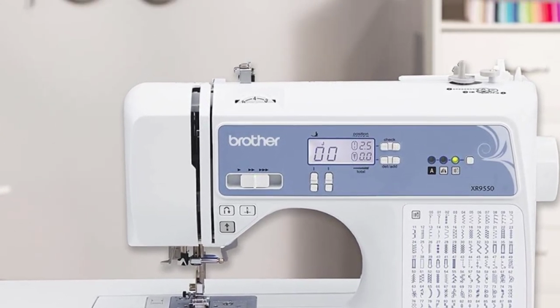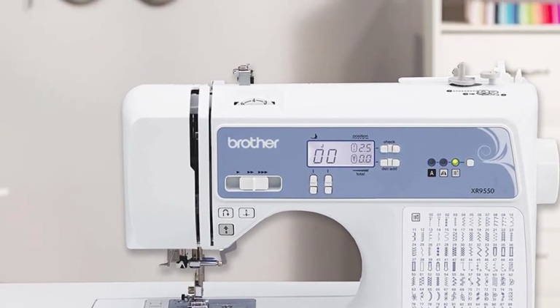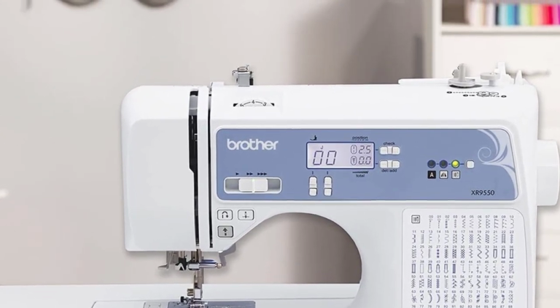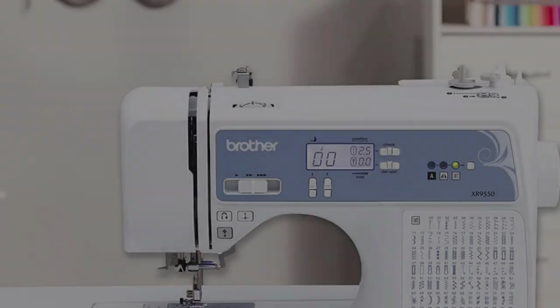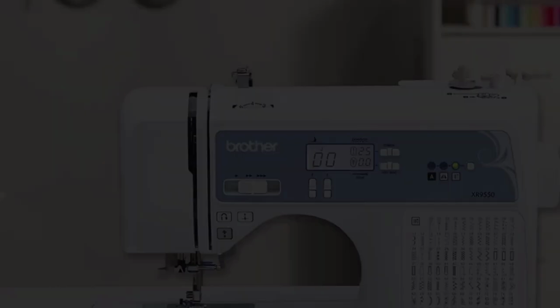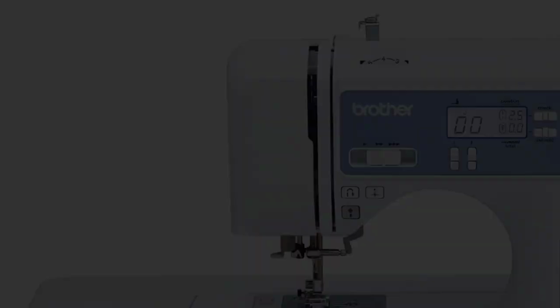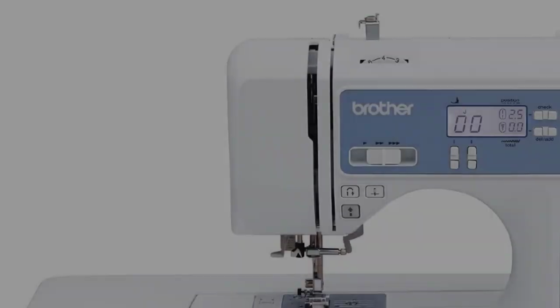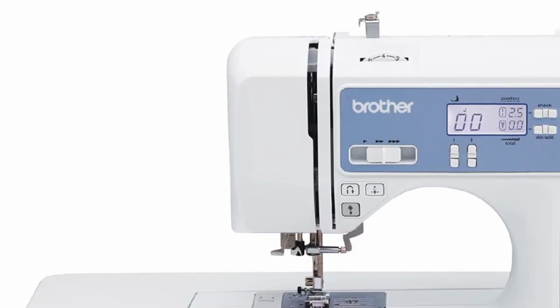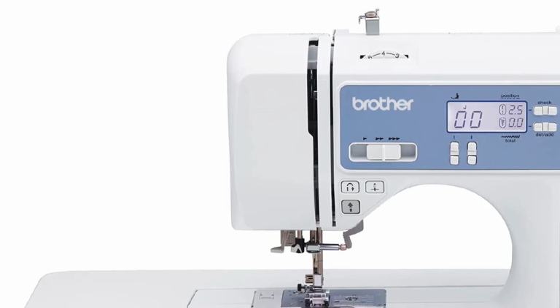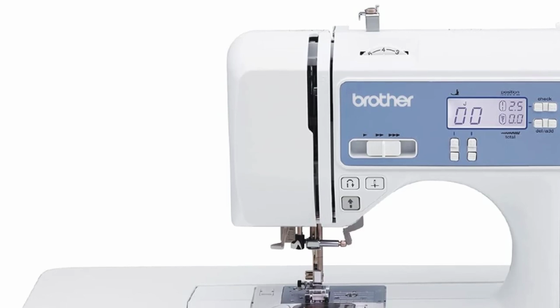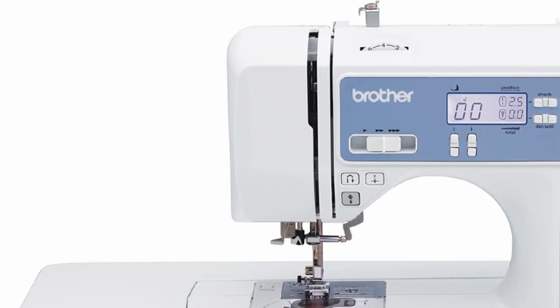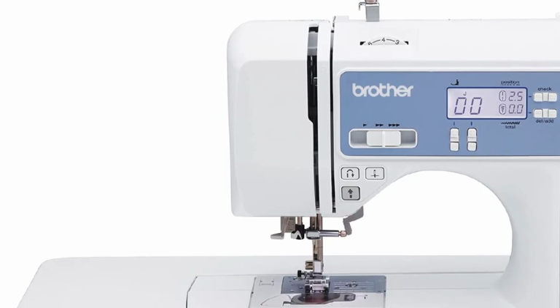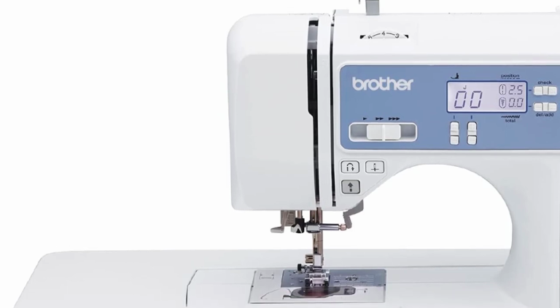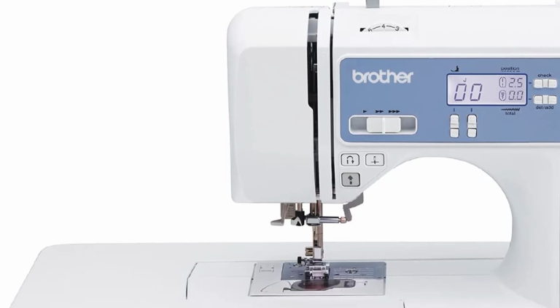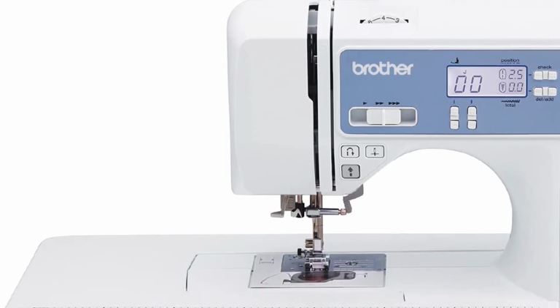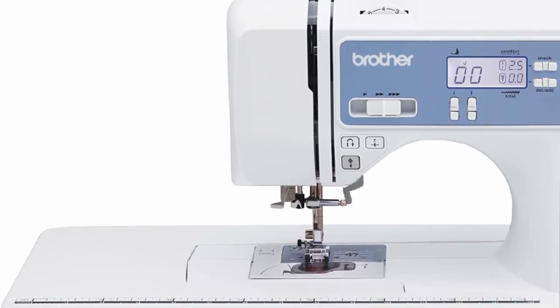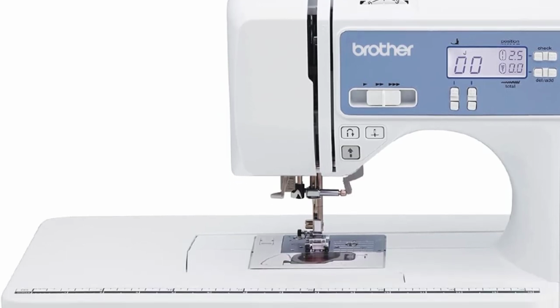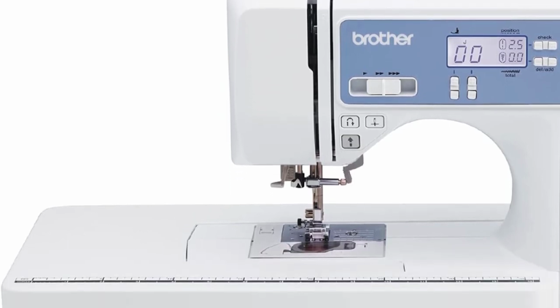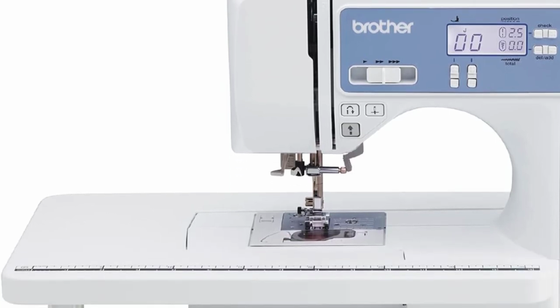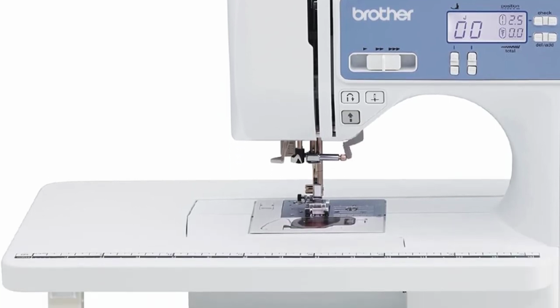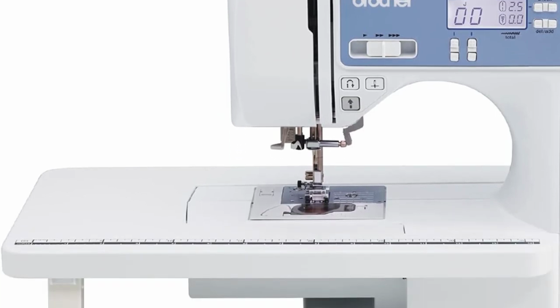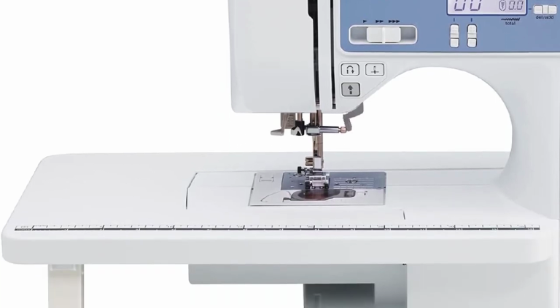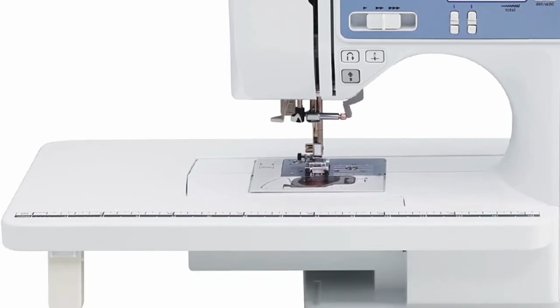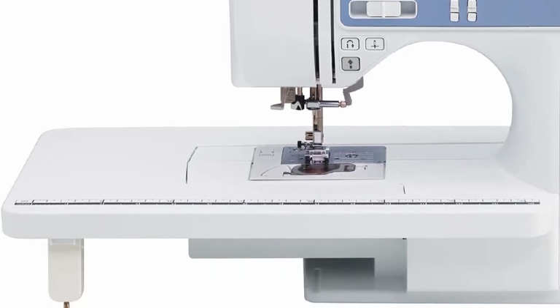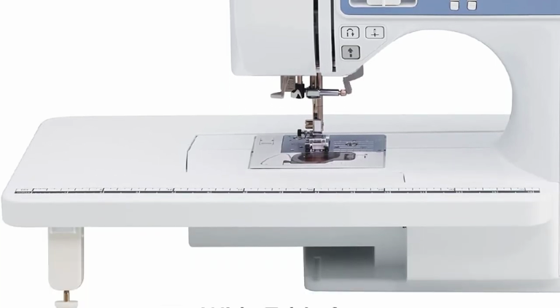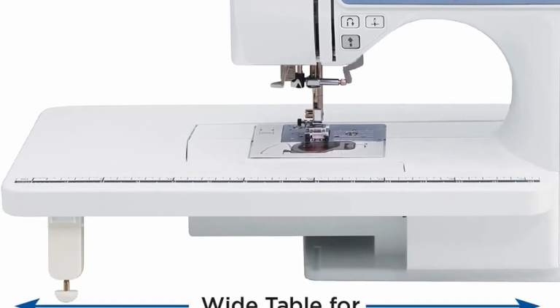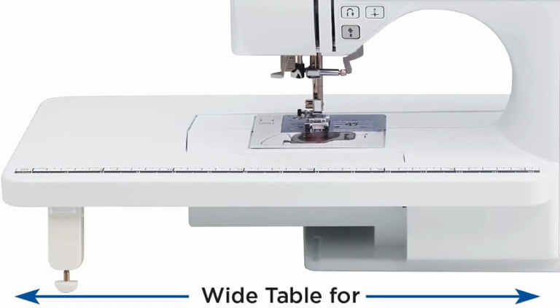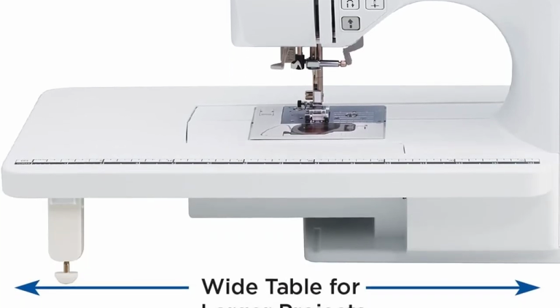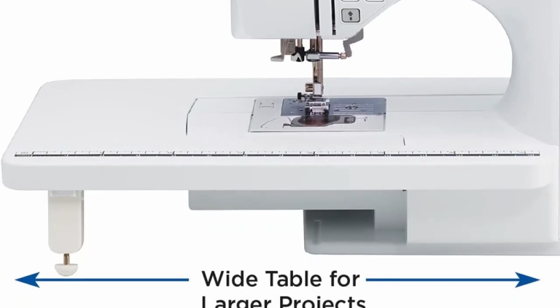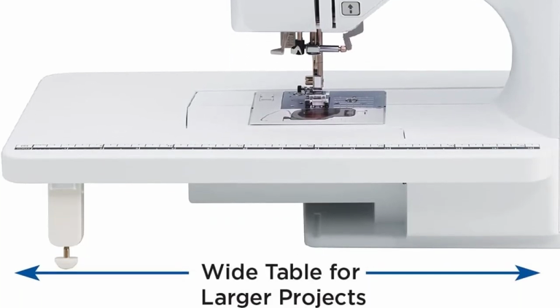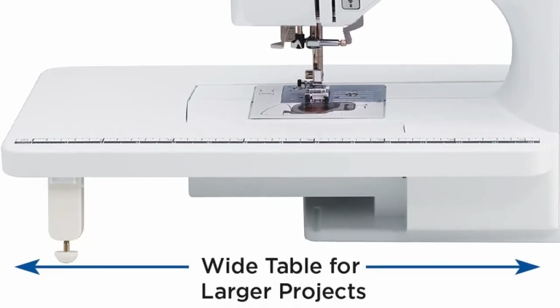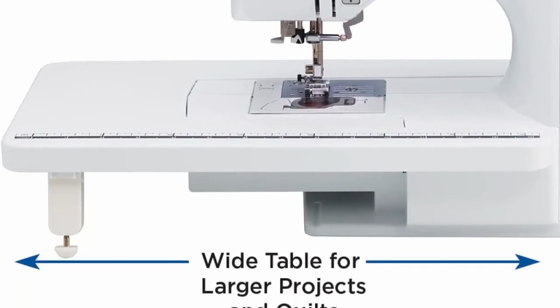Moreover, you're getting a decent computerized sewing machine at a highly affordable price, making this machine worth the purchase.